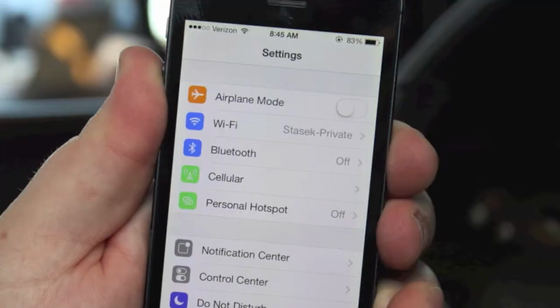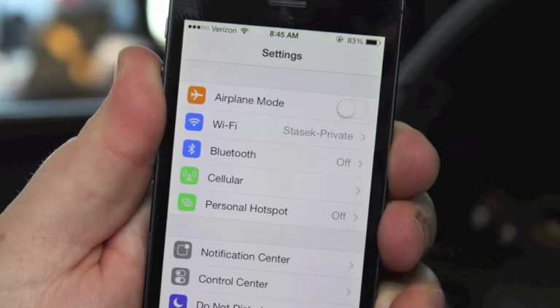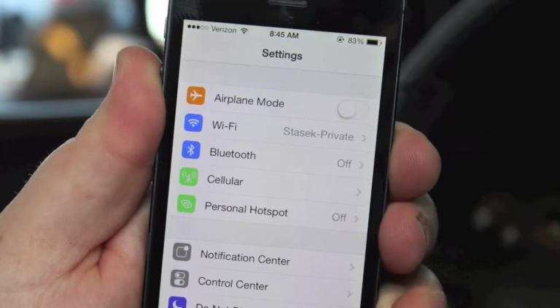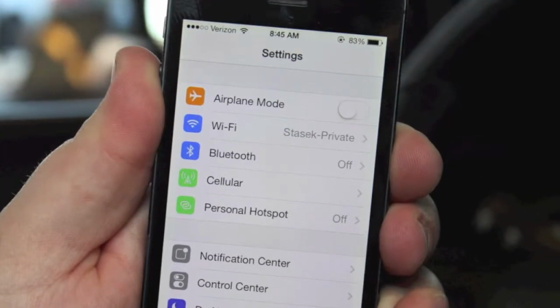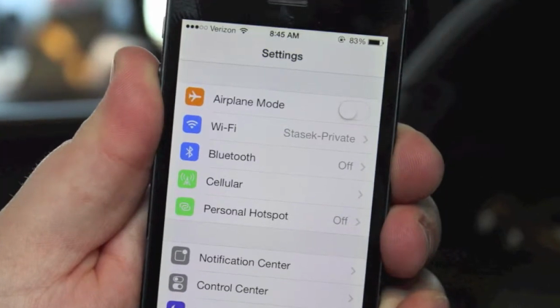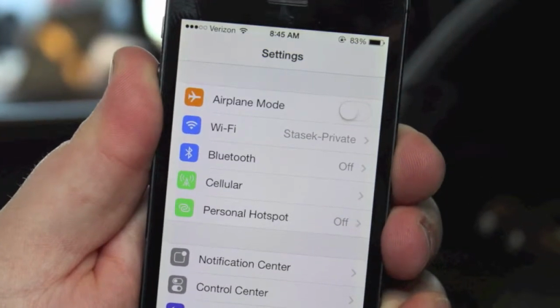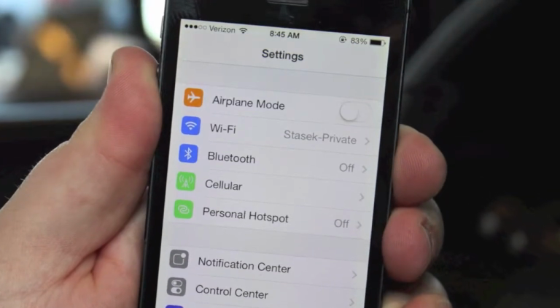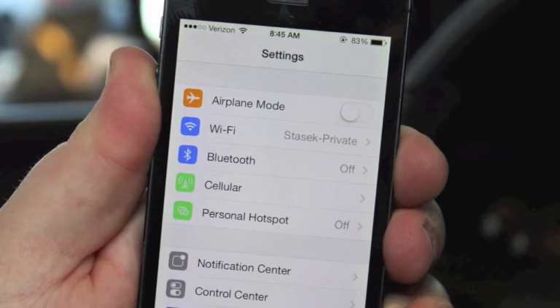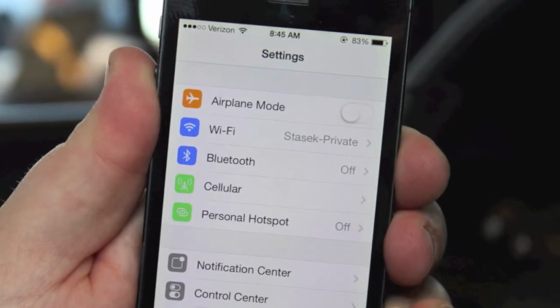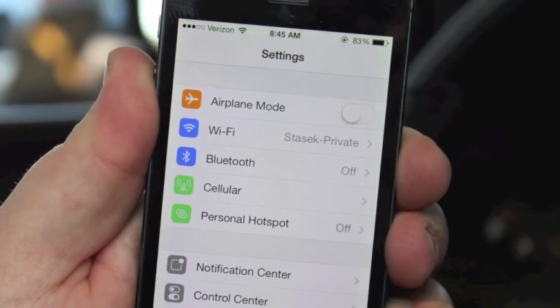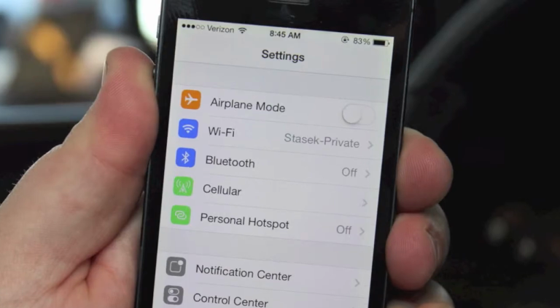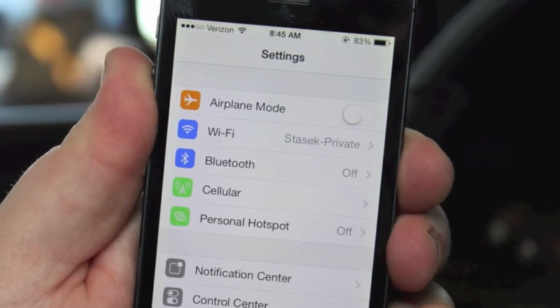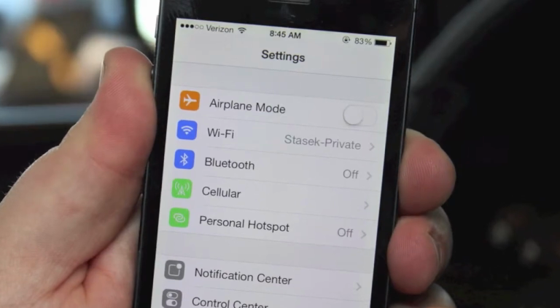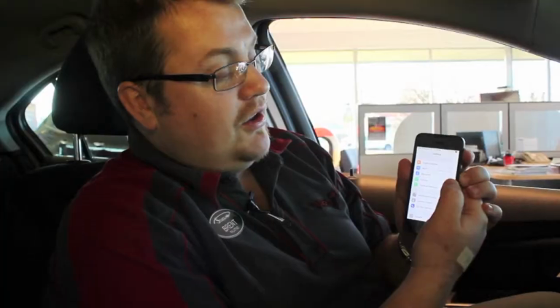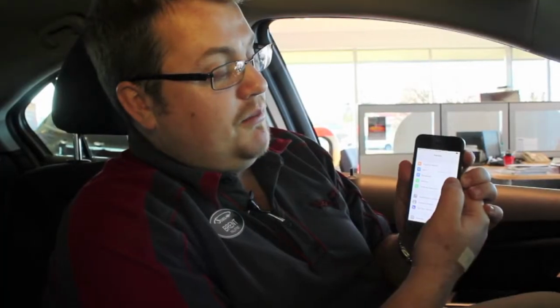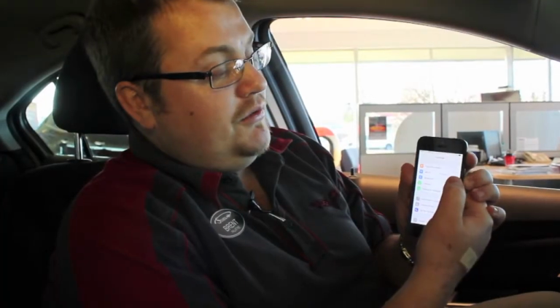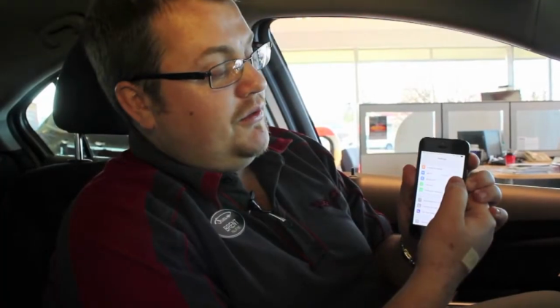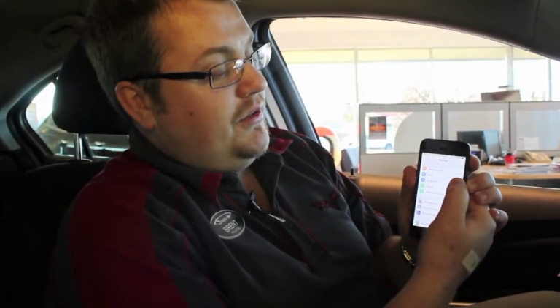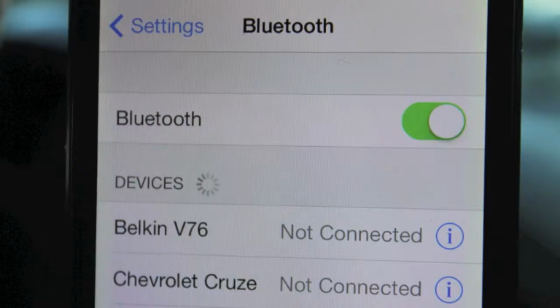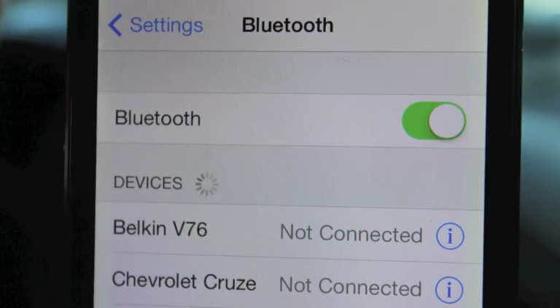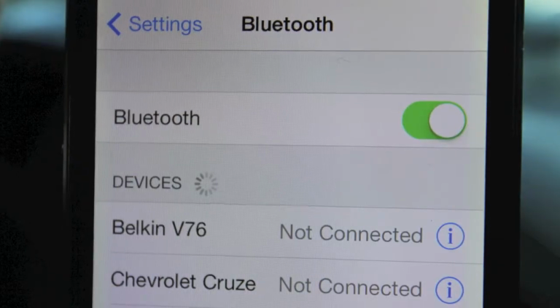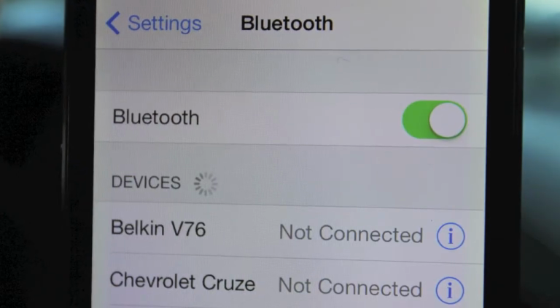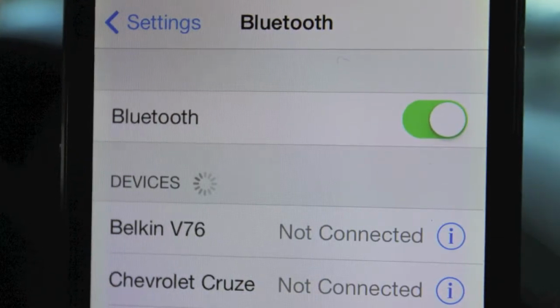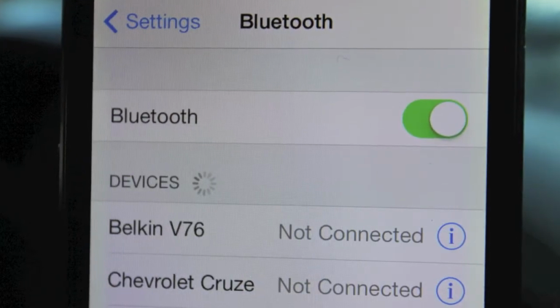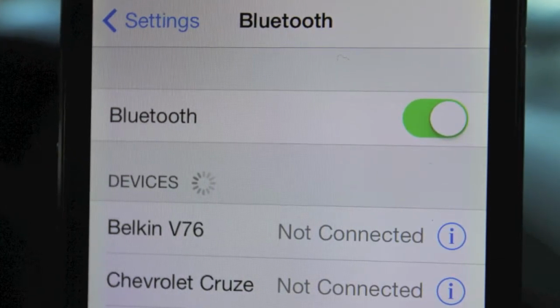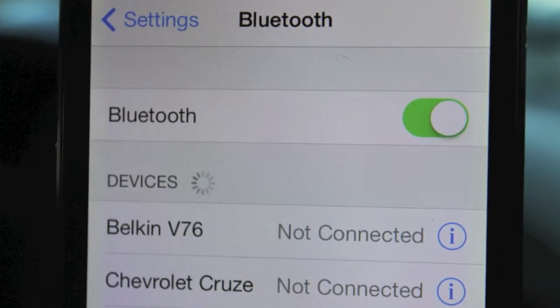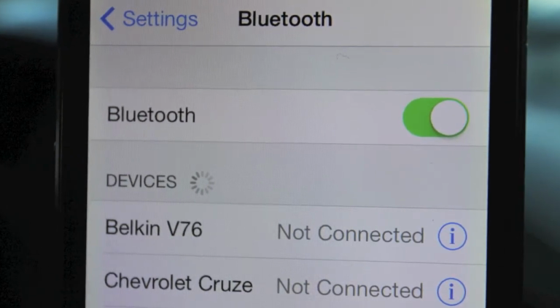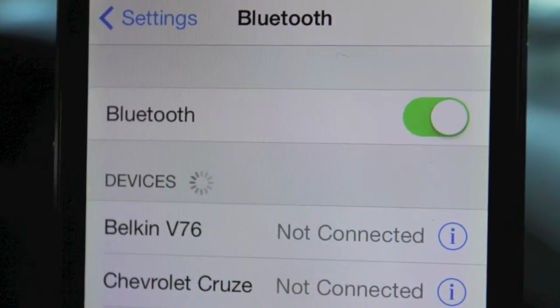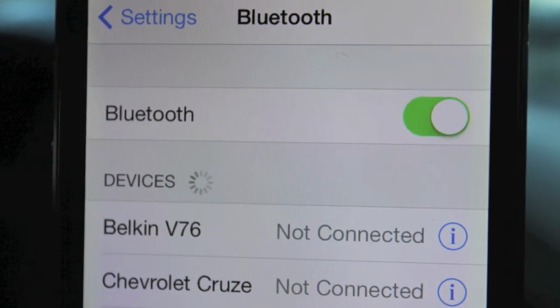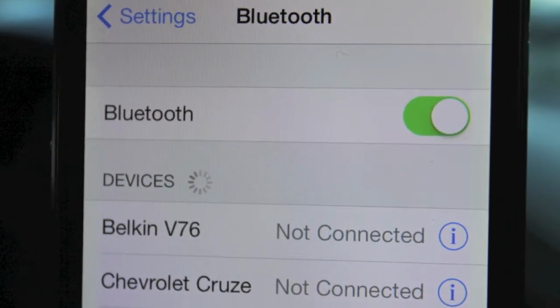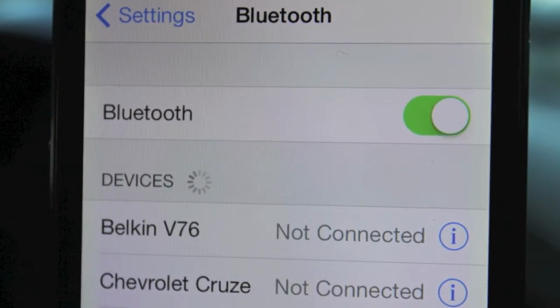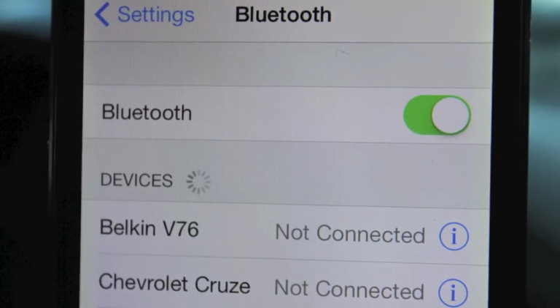First, go to the settings menu on your phone. Click on Bluetooth and make sure your Bluetooth is on.